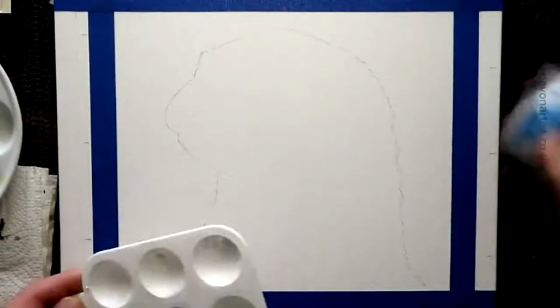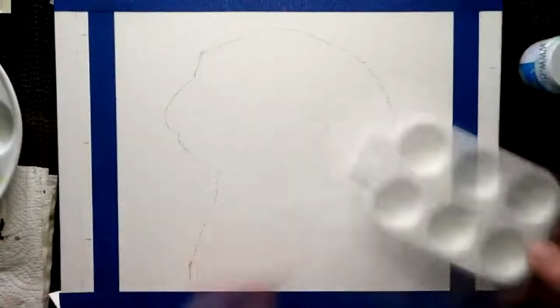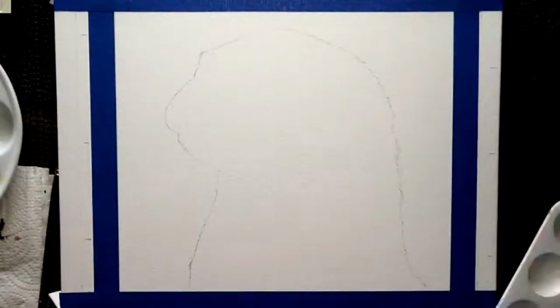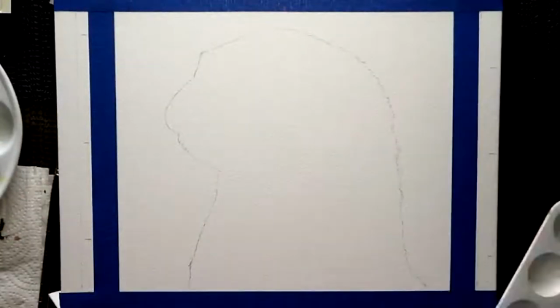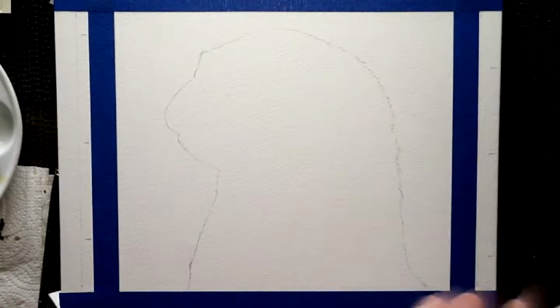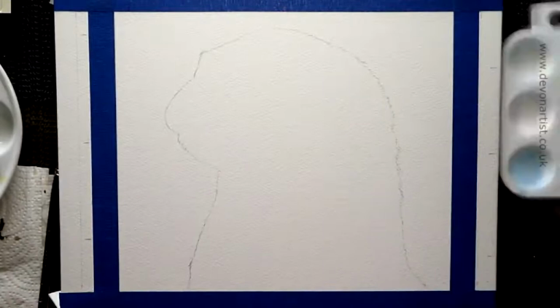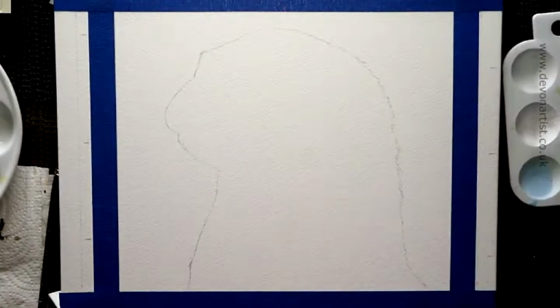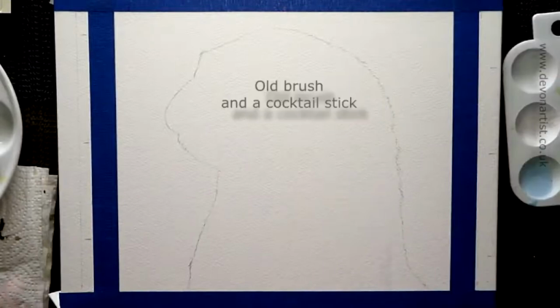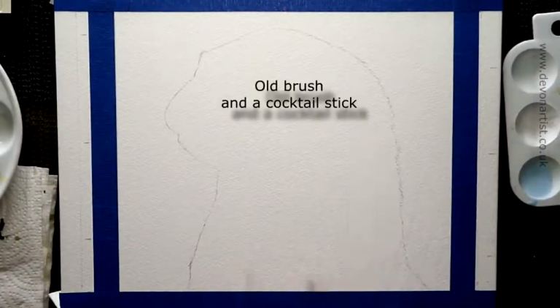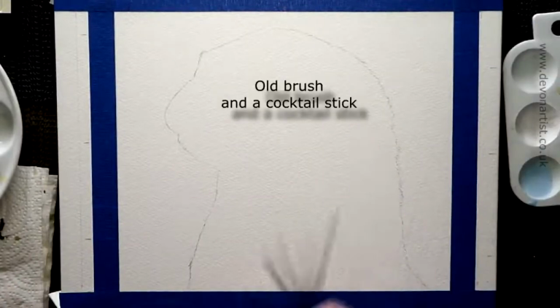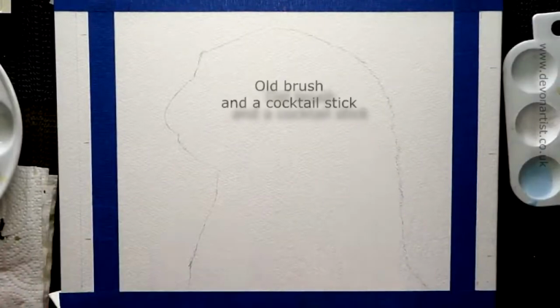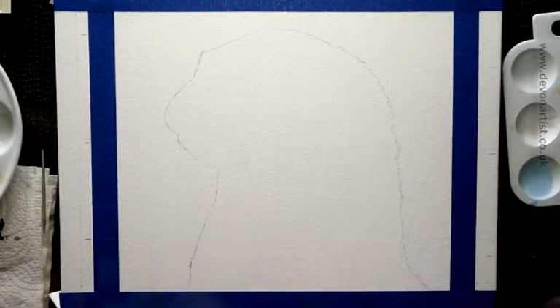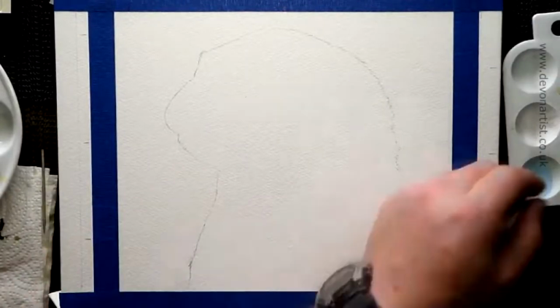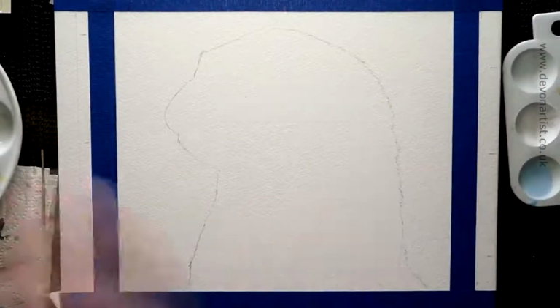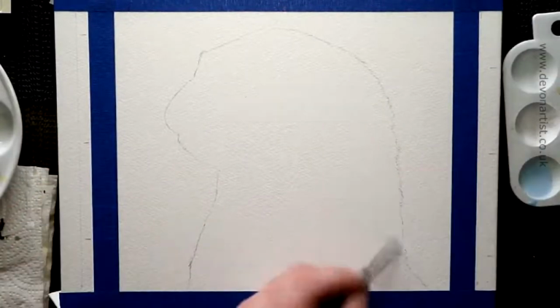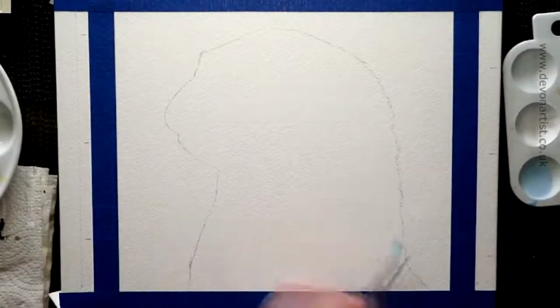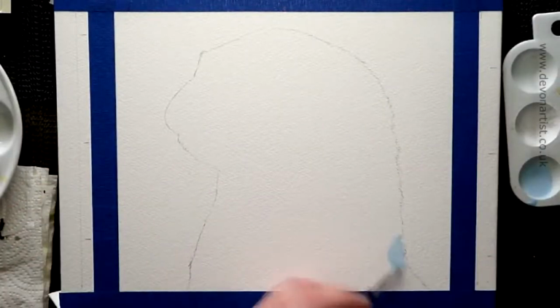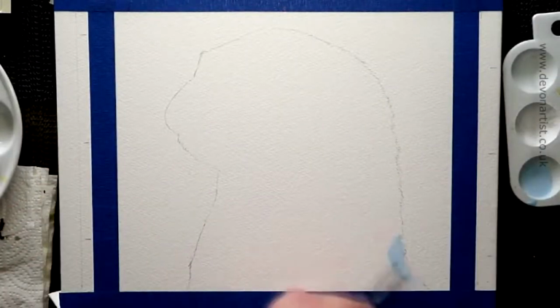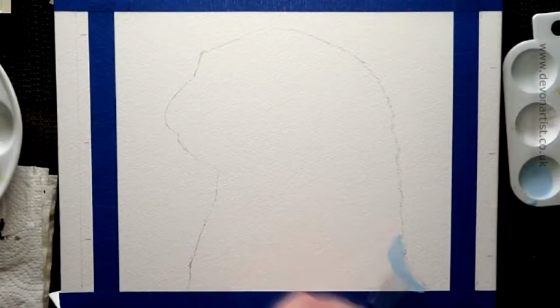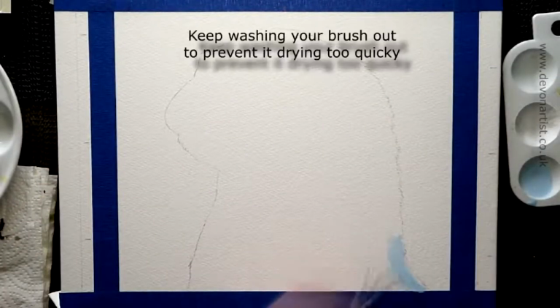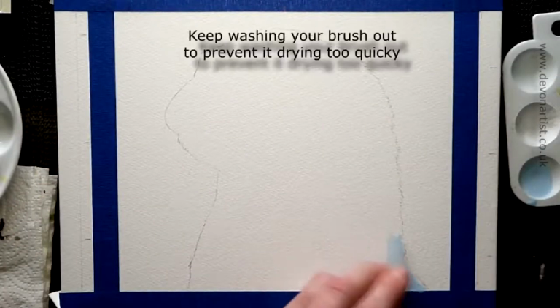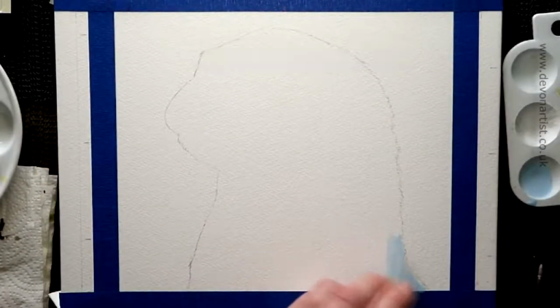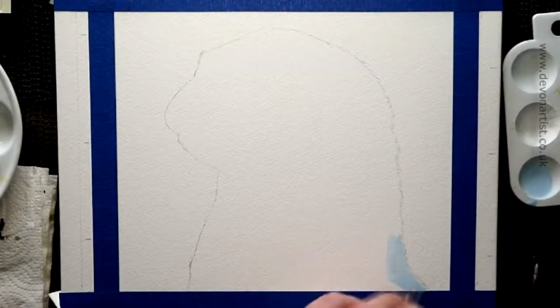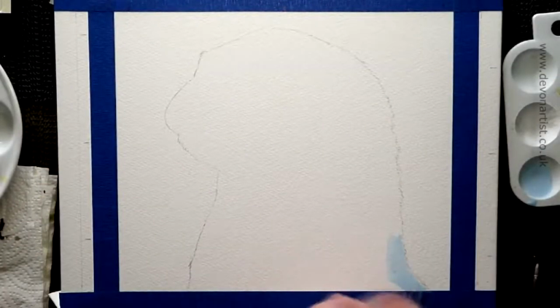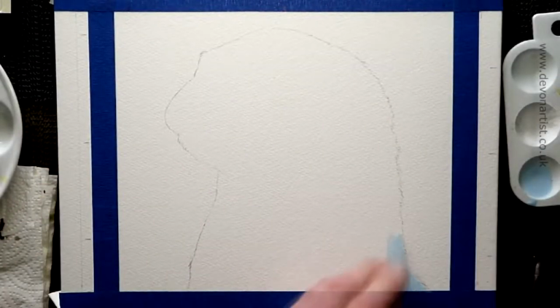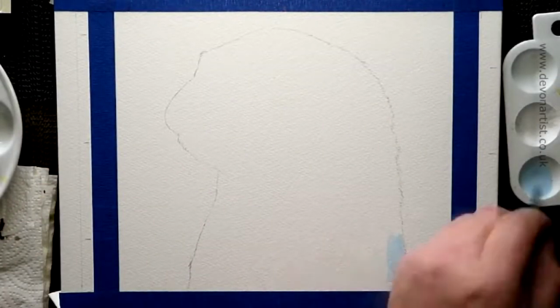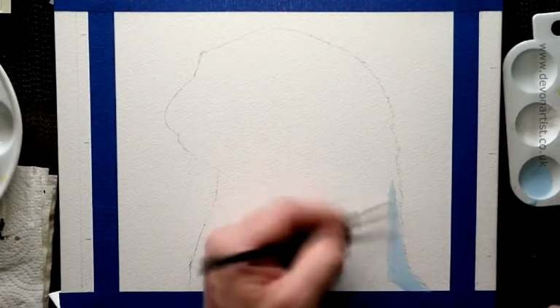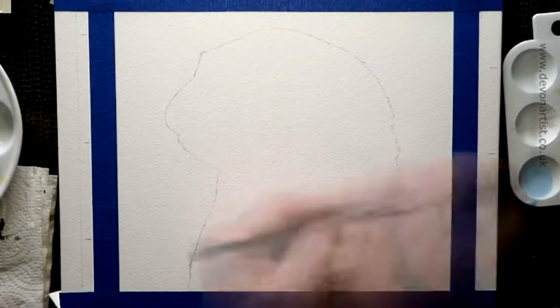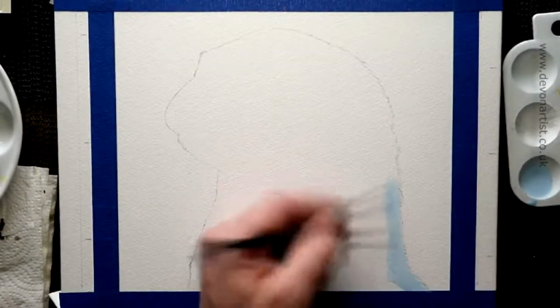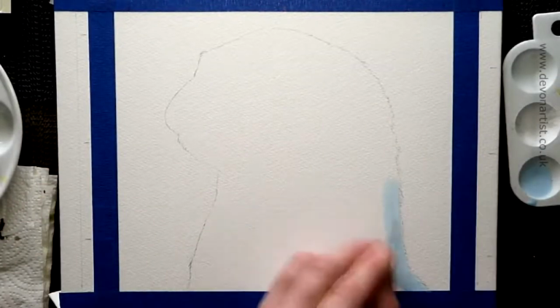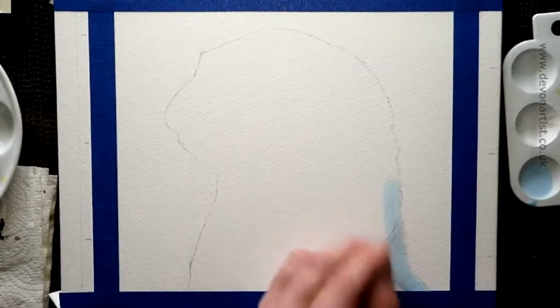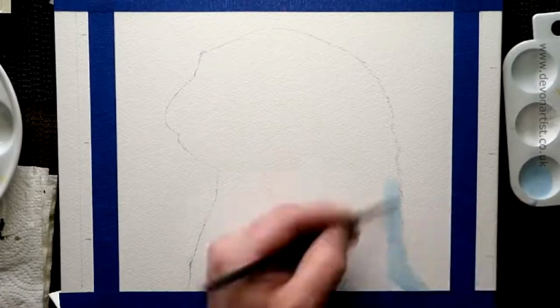So I use blue masking fluid as you can see here, which is the one I tend to prefer because I can see where I put it on the paper.